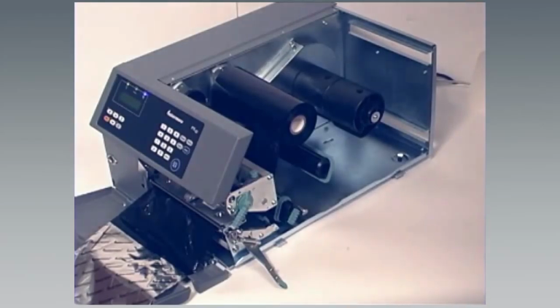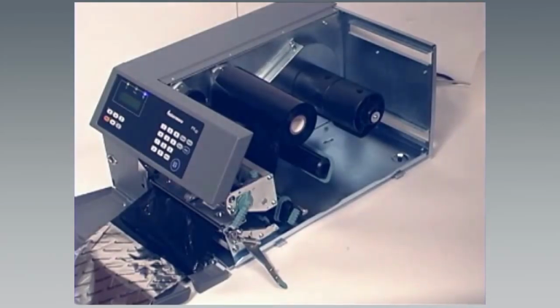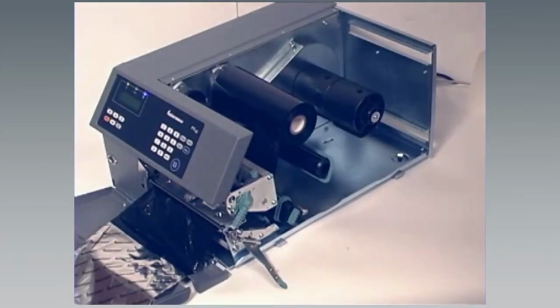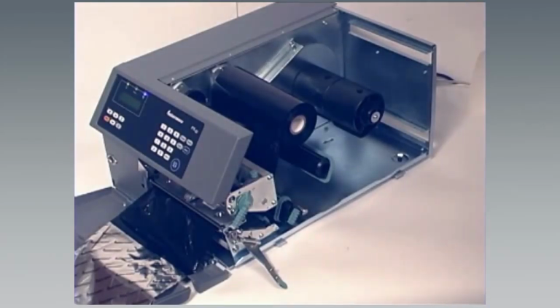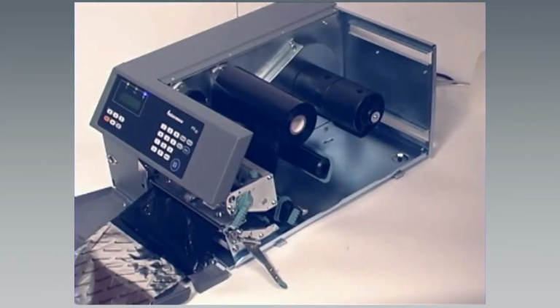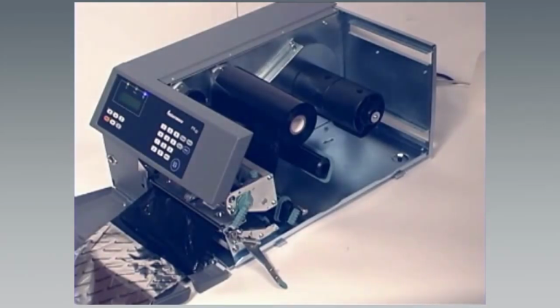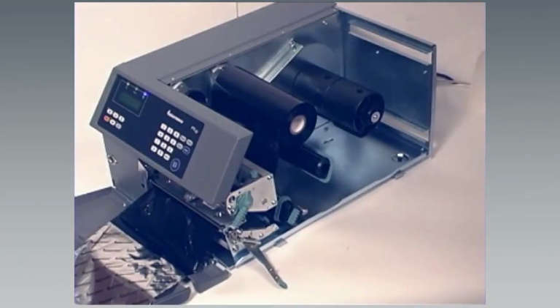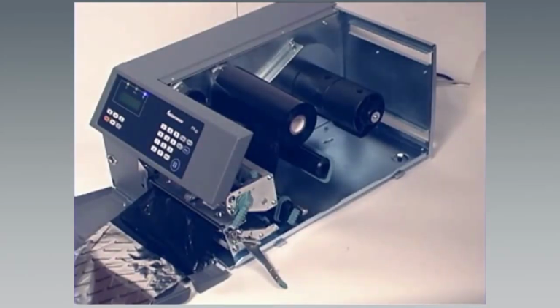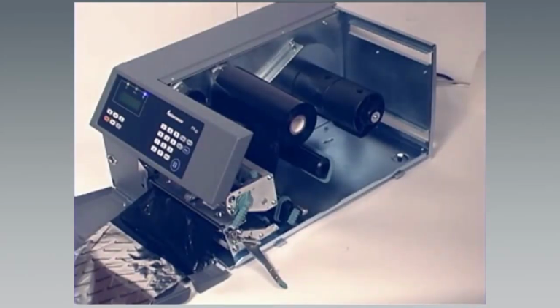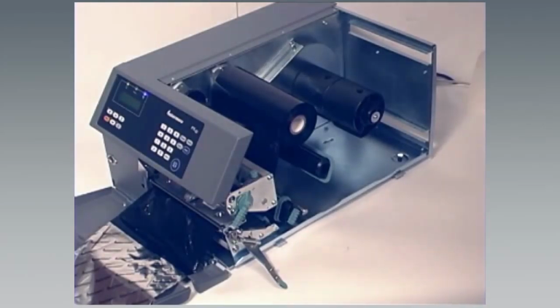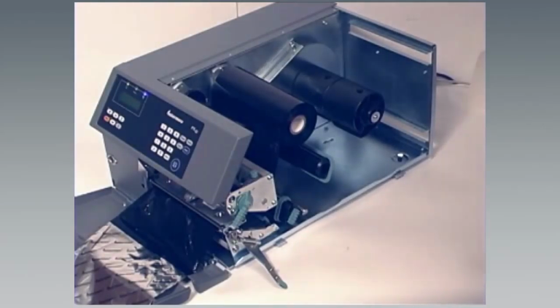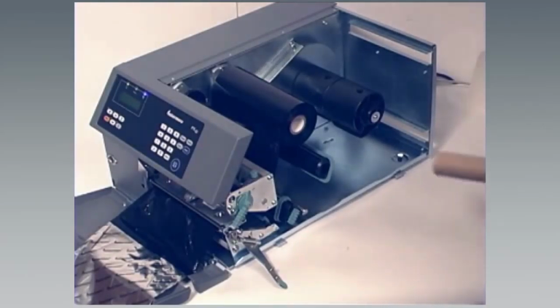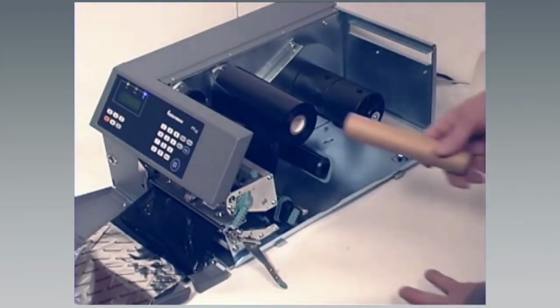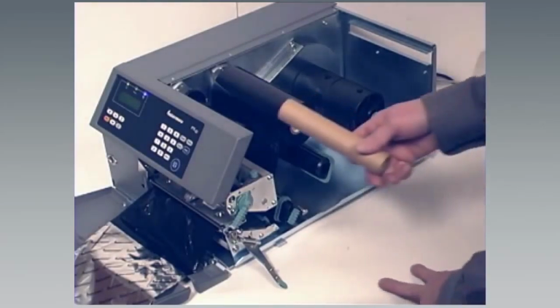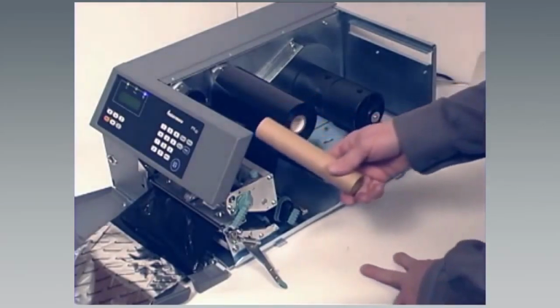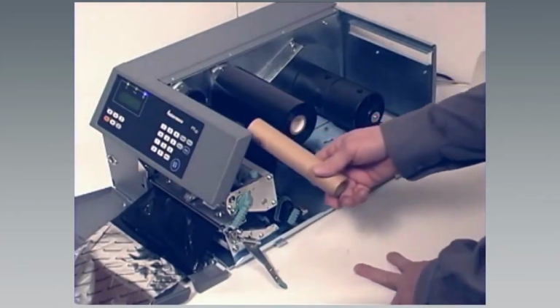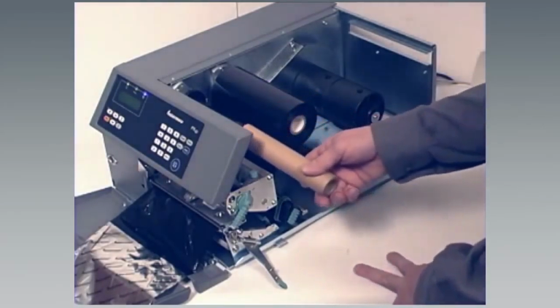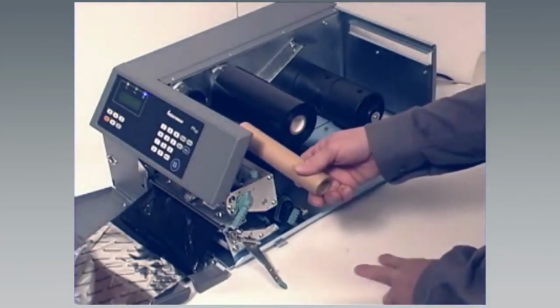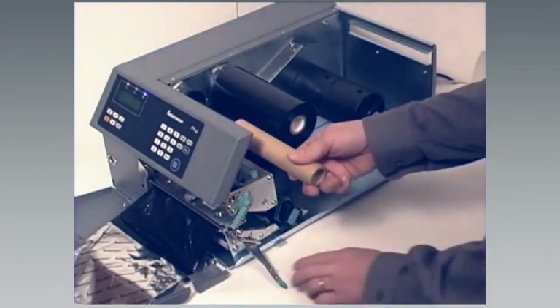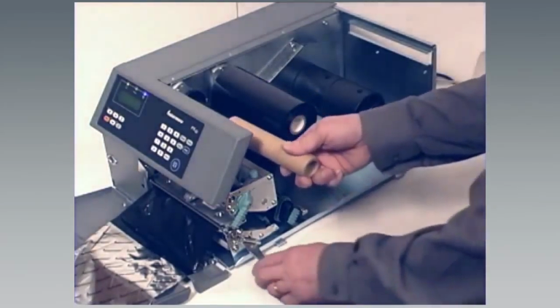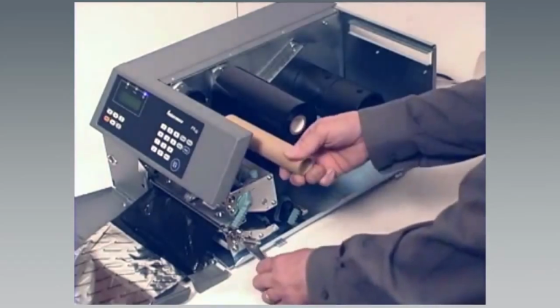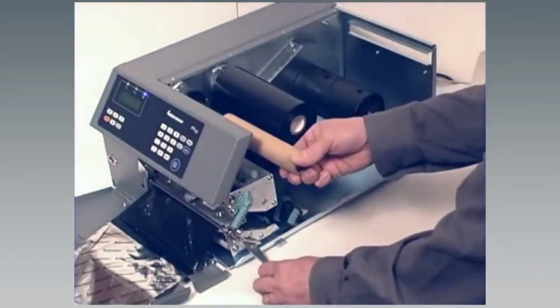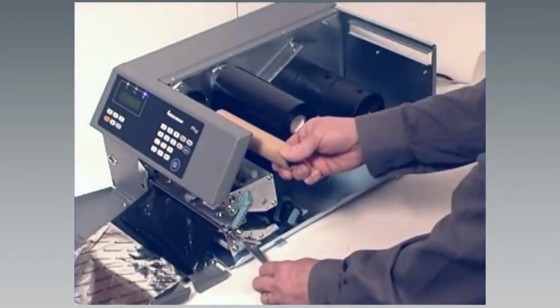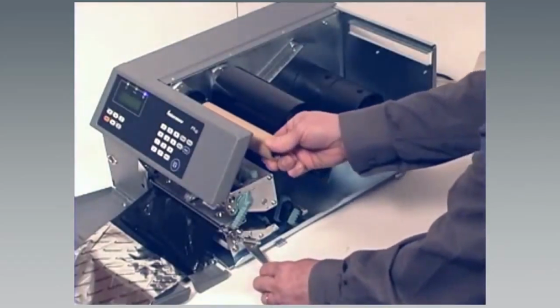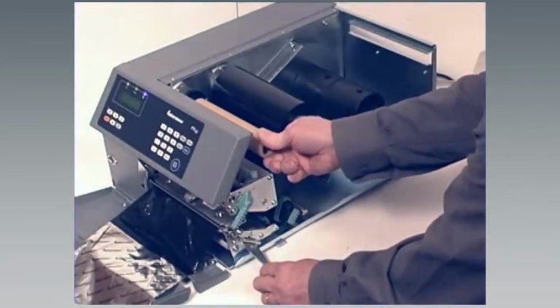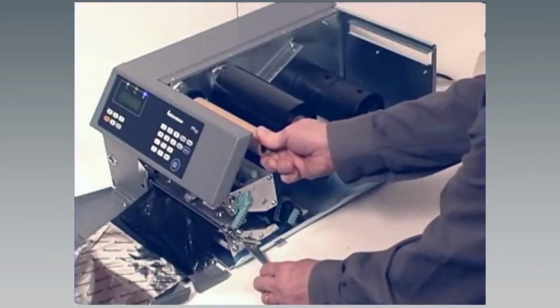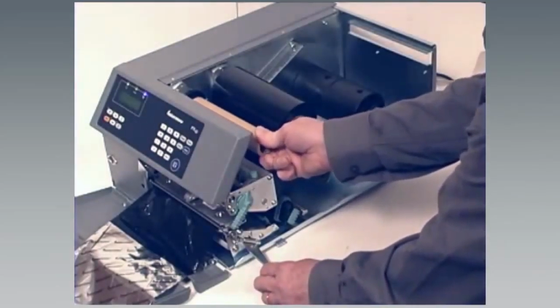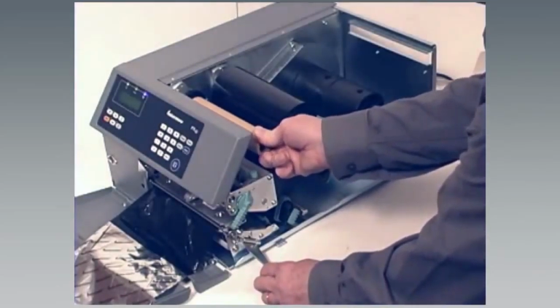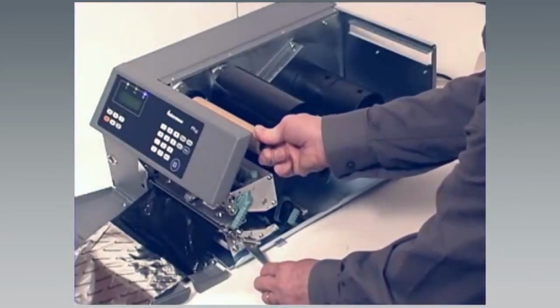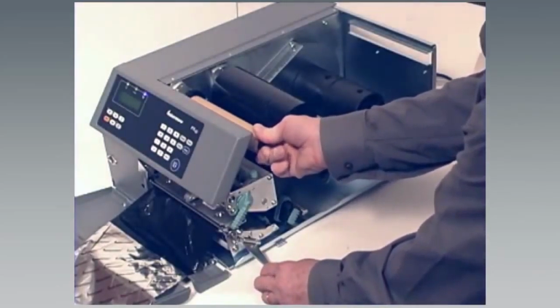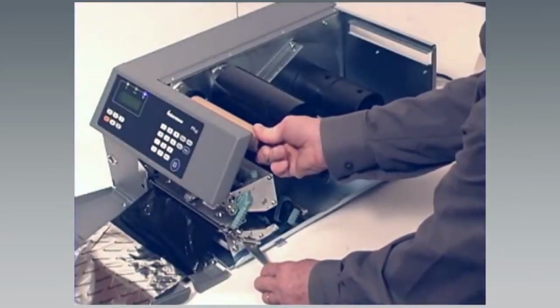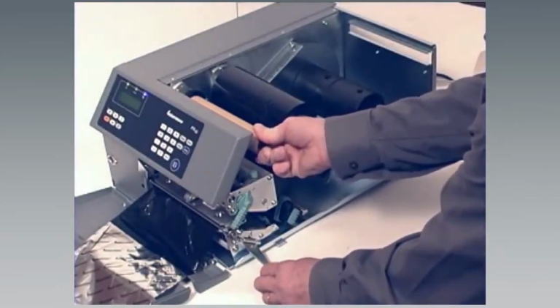Attach the old core to the end of the ribbon. Run the ribbon over the top of the print mechanism and press the core onto the rewind hub.